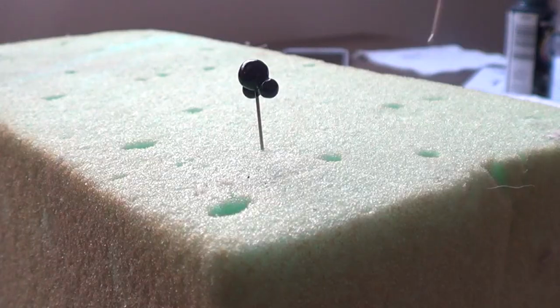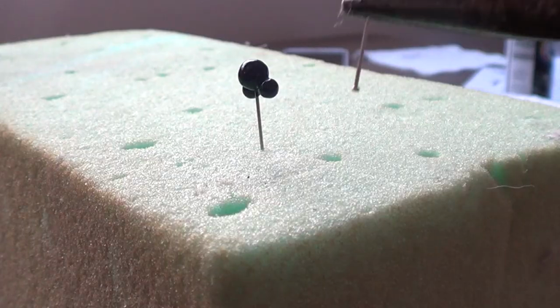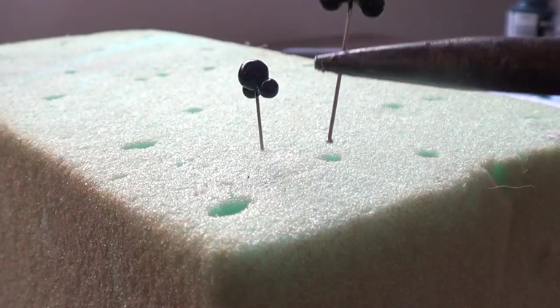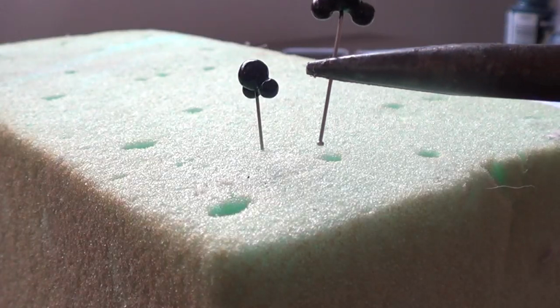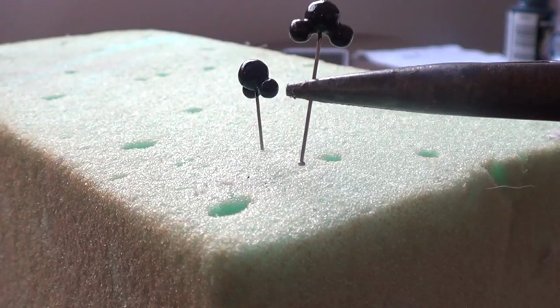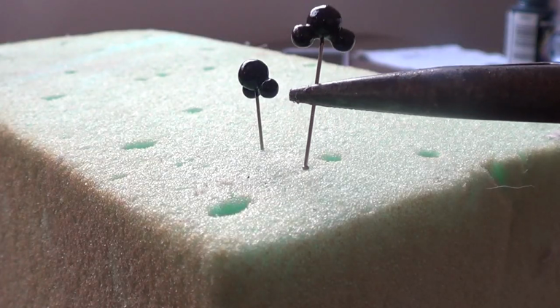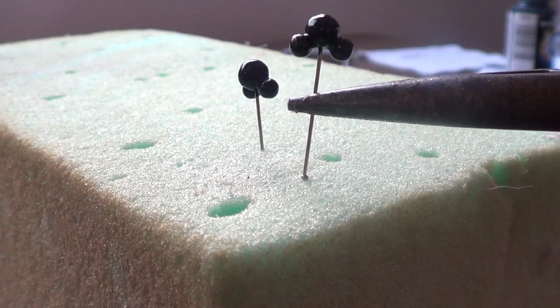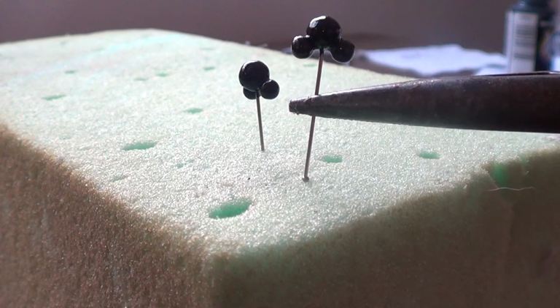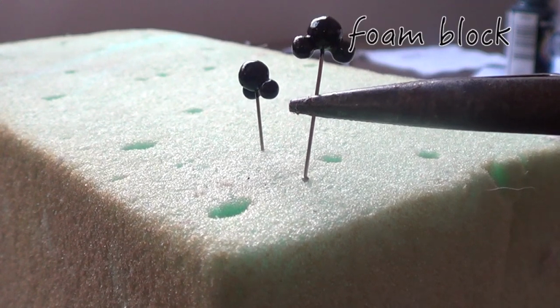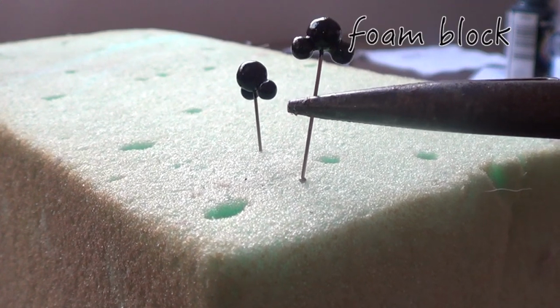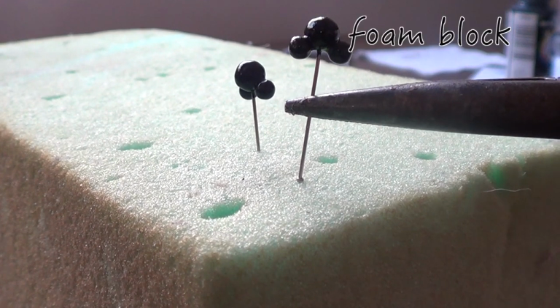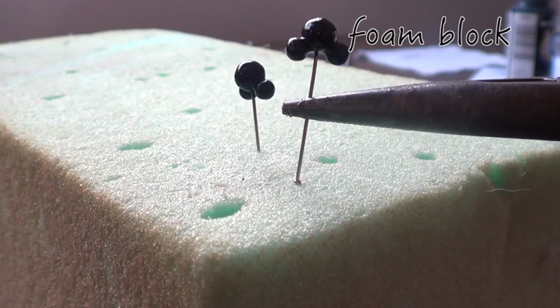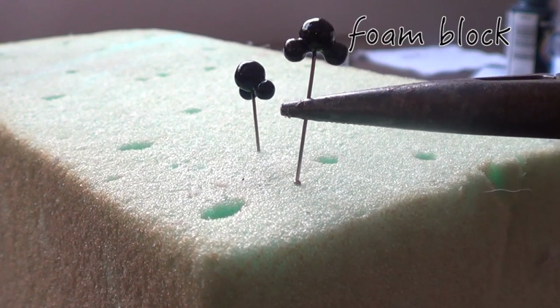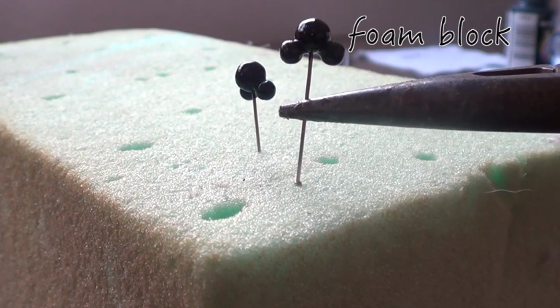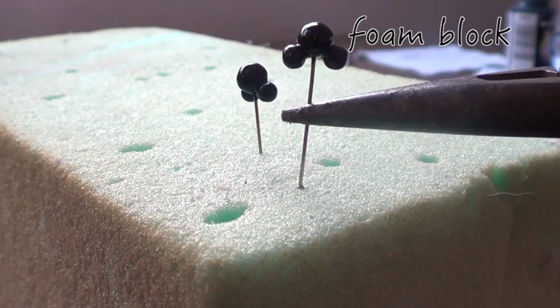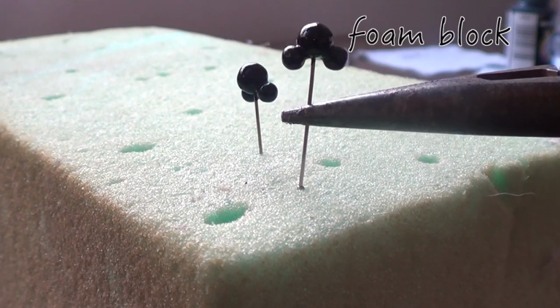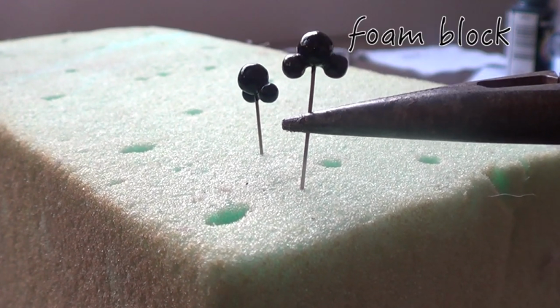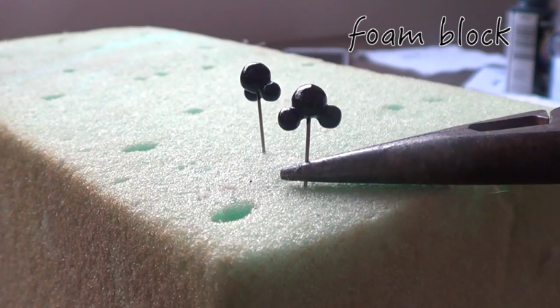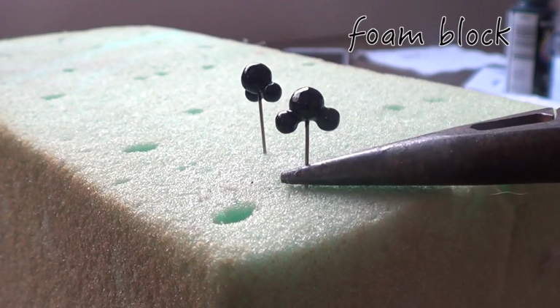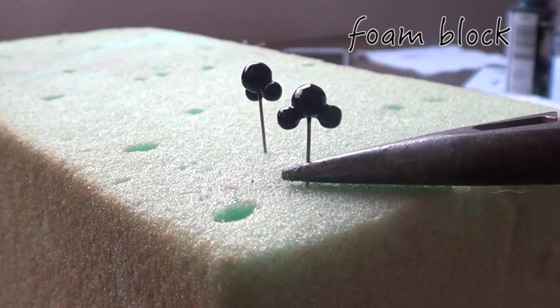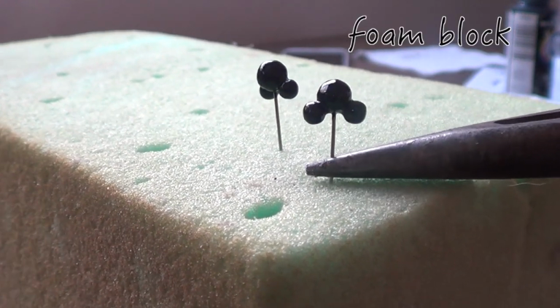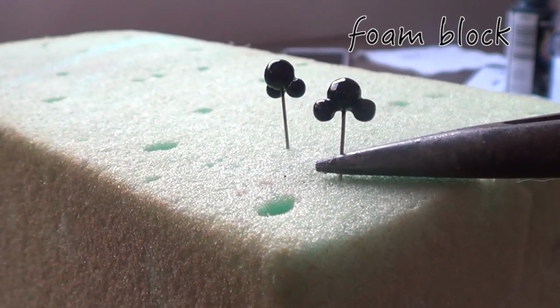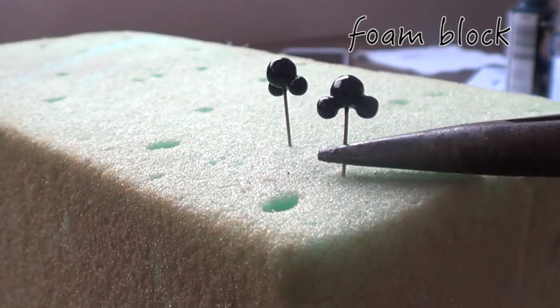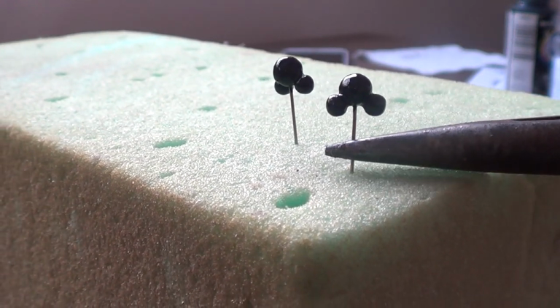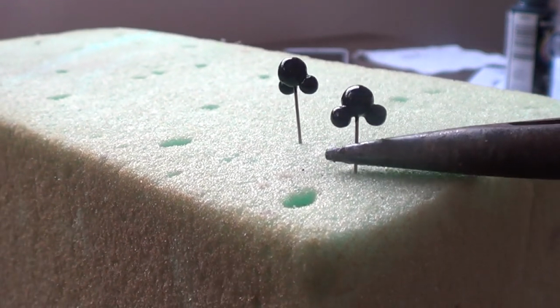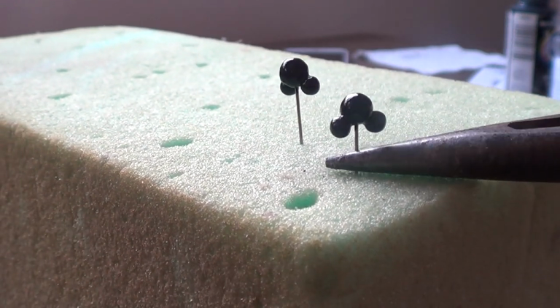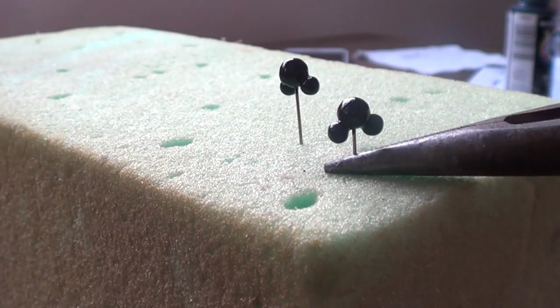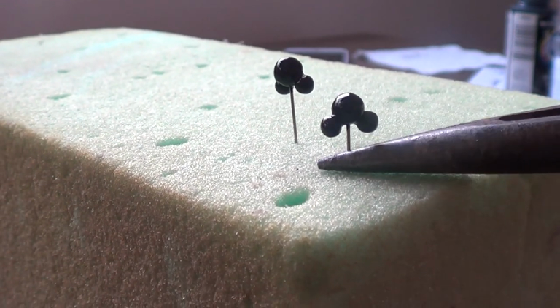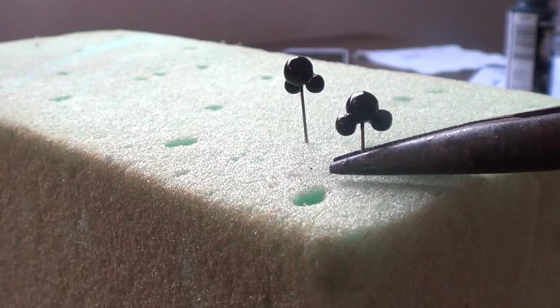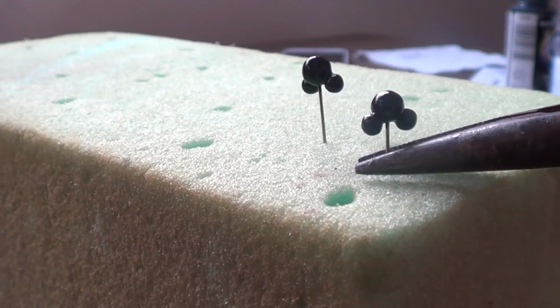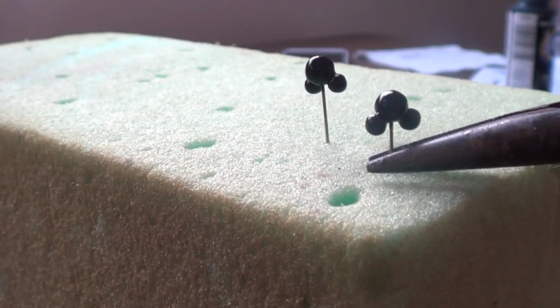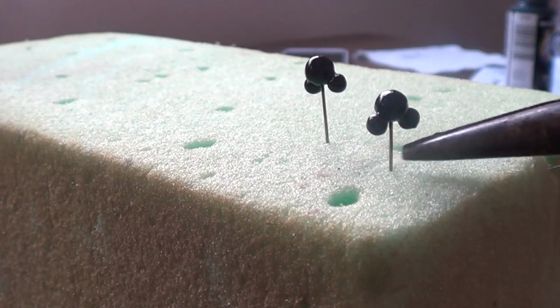I'm just going to be taking a foam block and I'm just going to place them in it so I can leave them until they are dry.